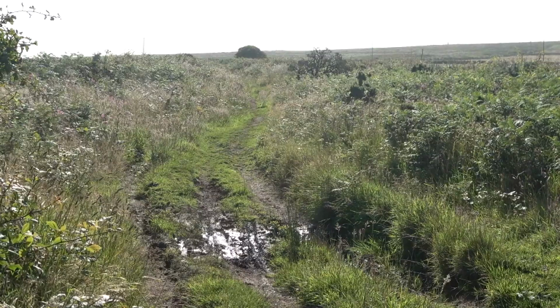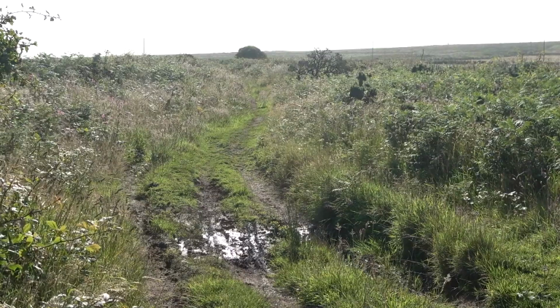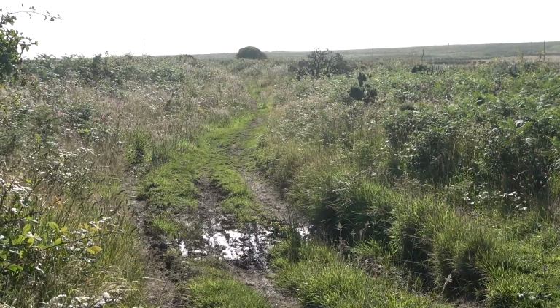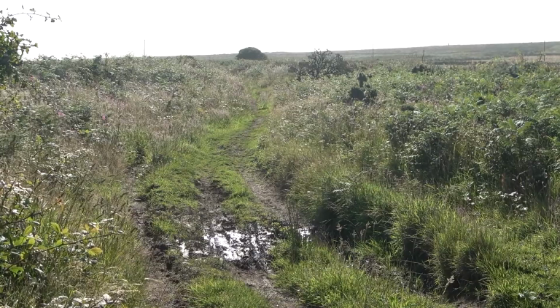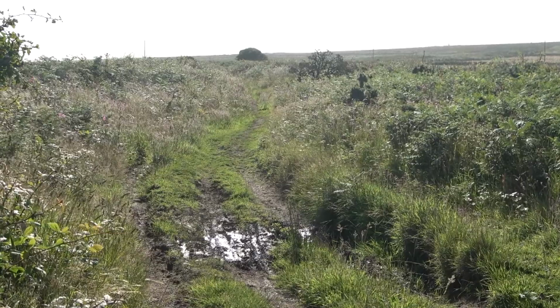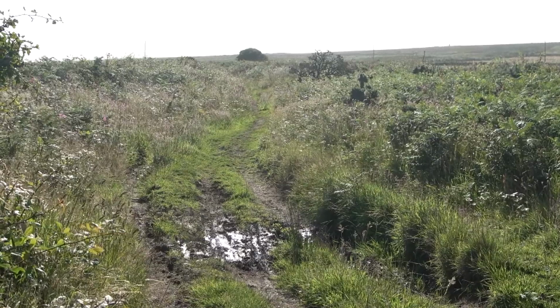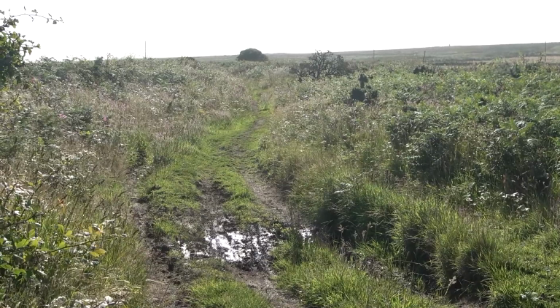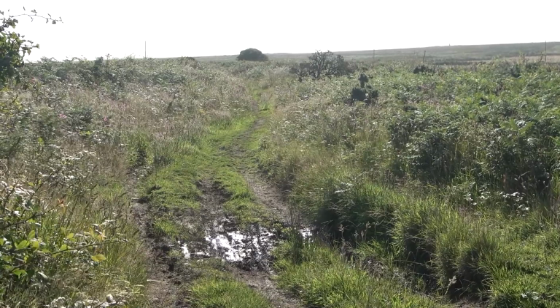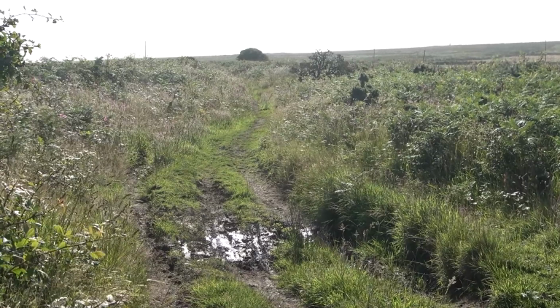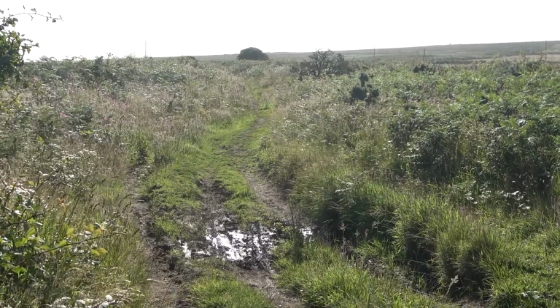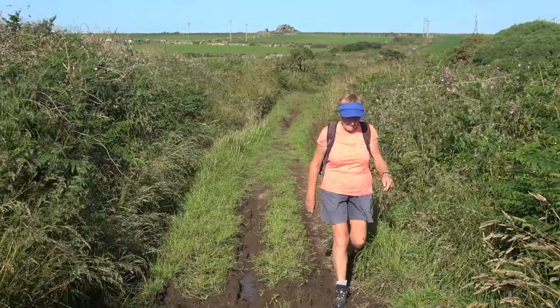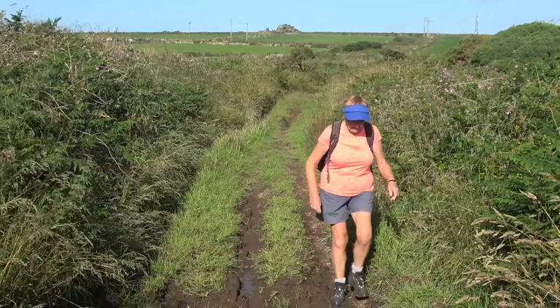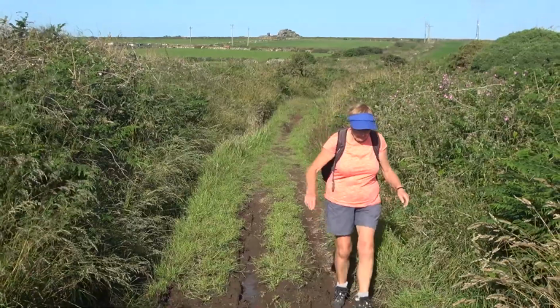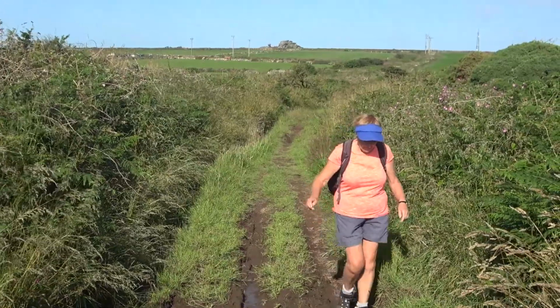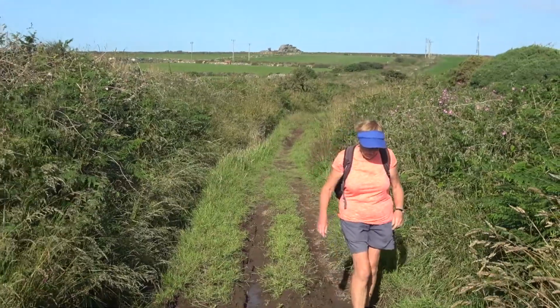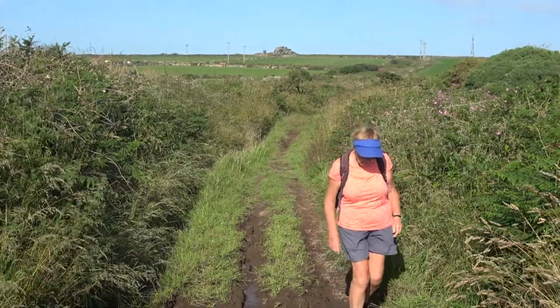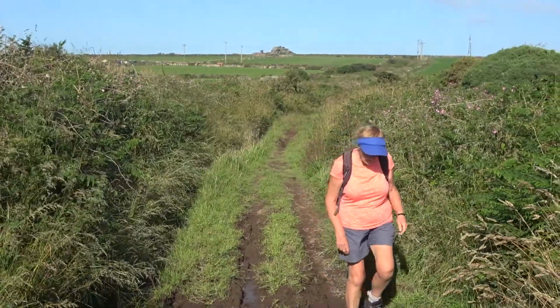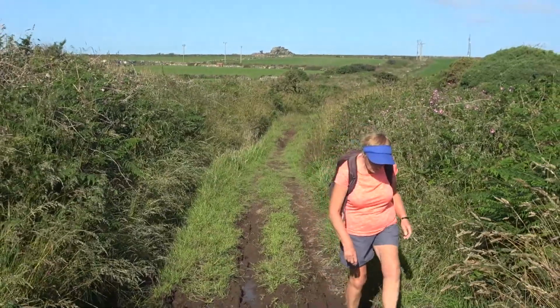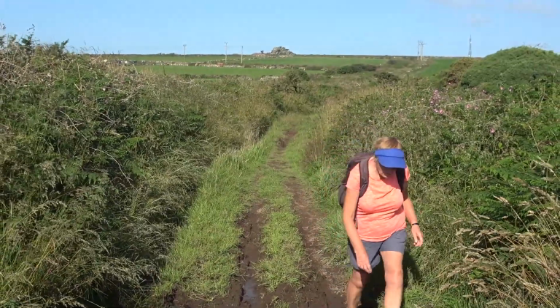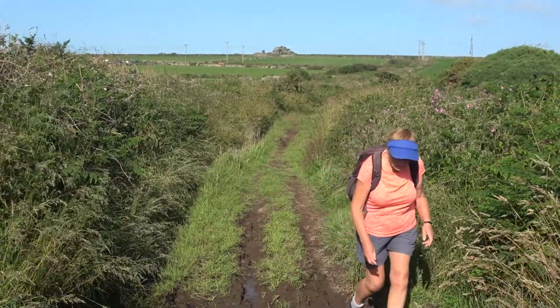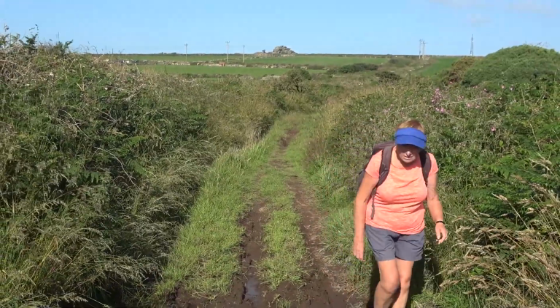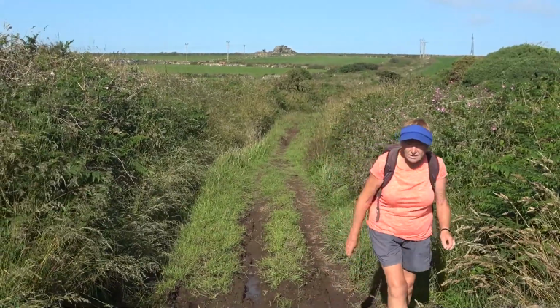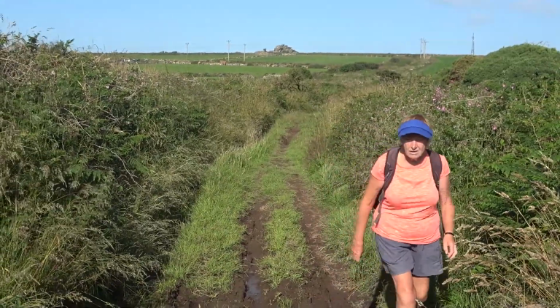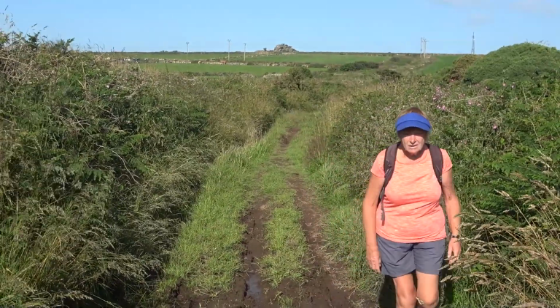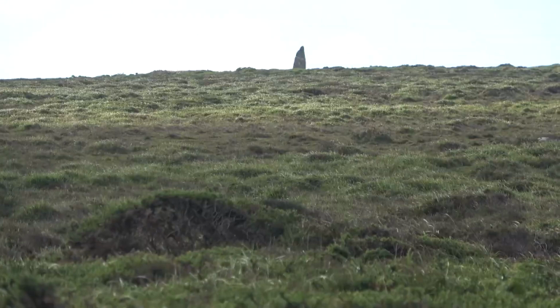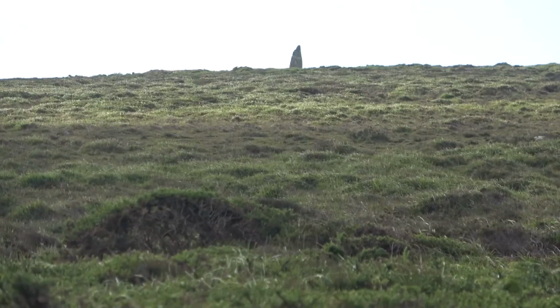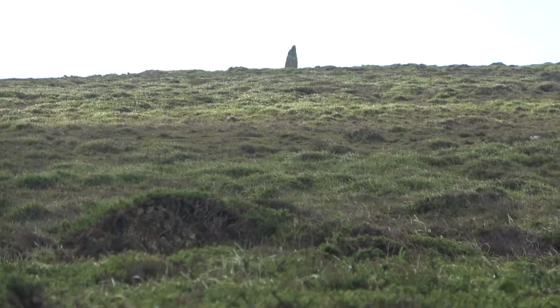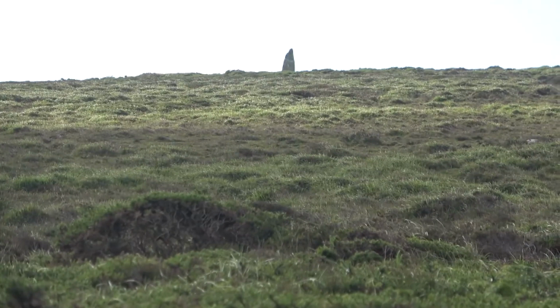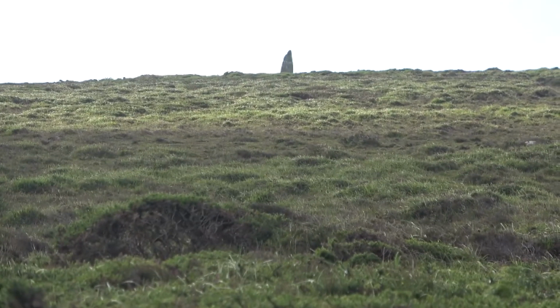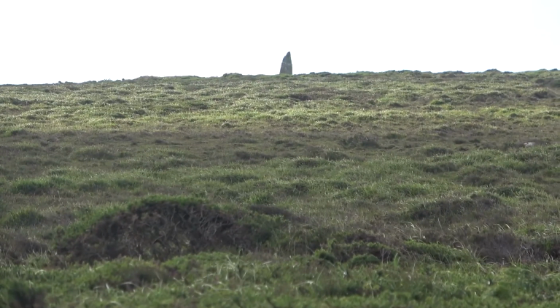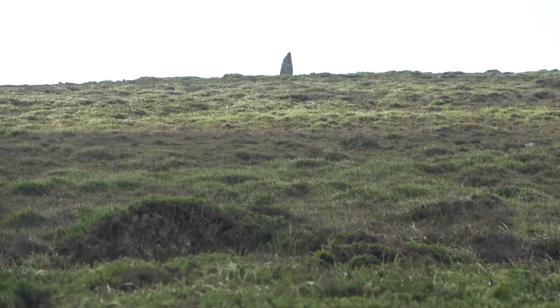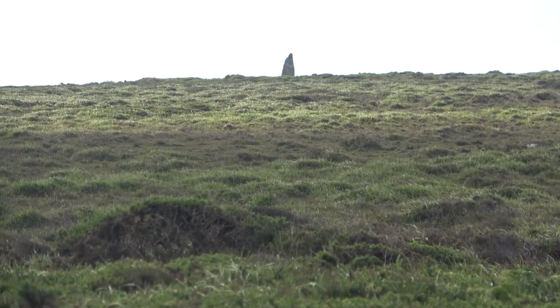The moor is a bit boggy in places. Another standing stone.